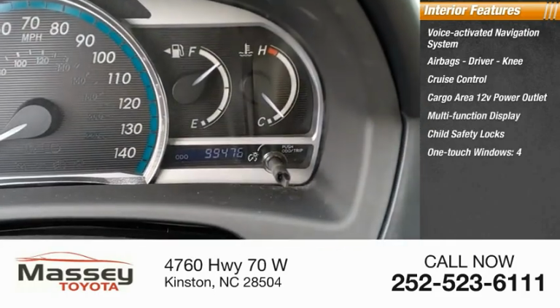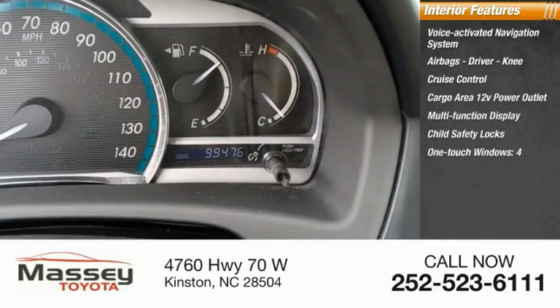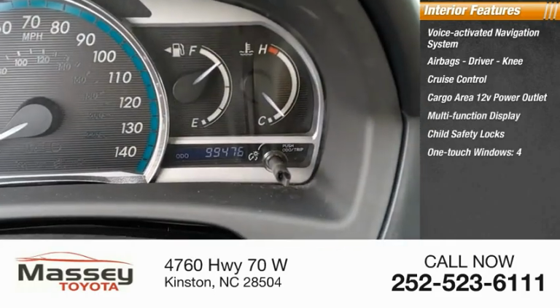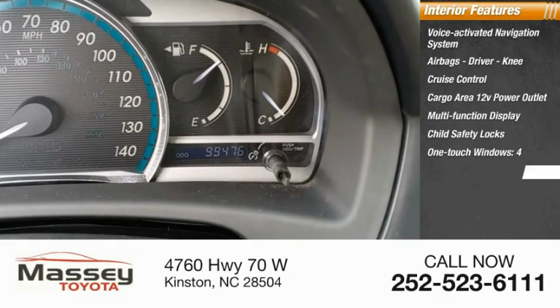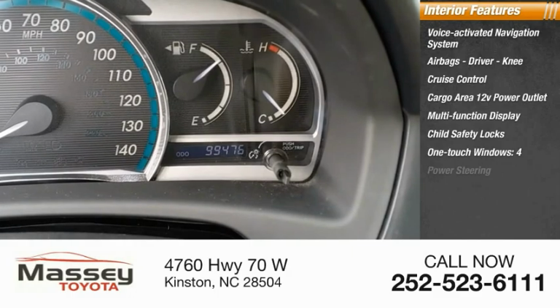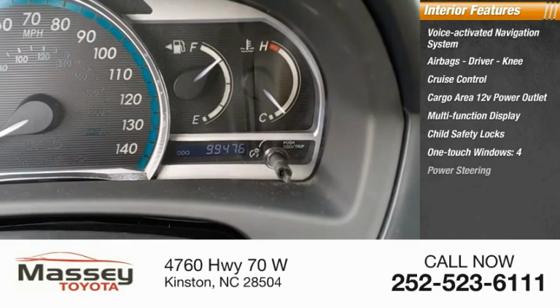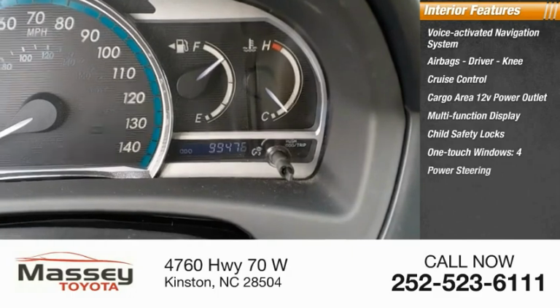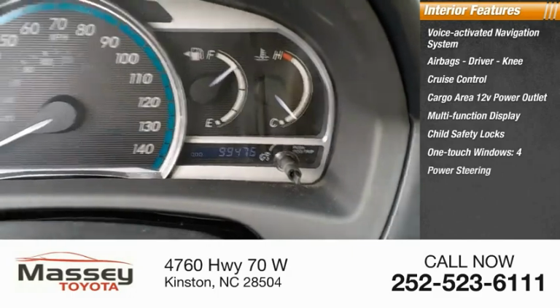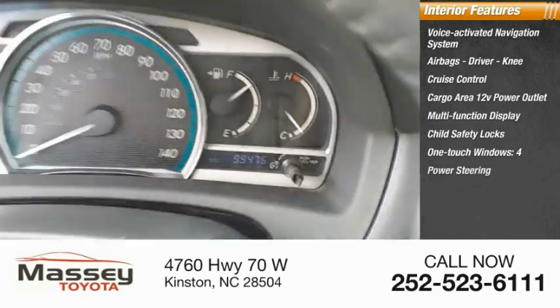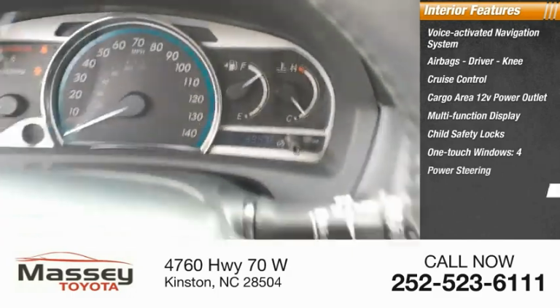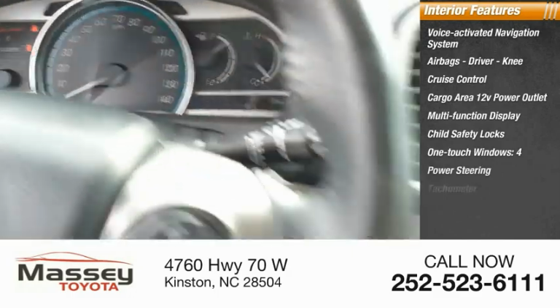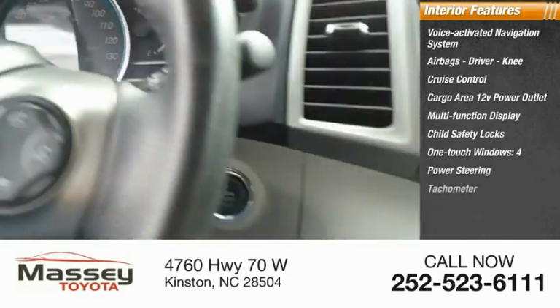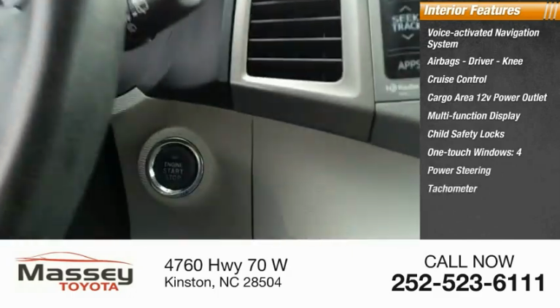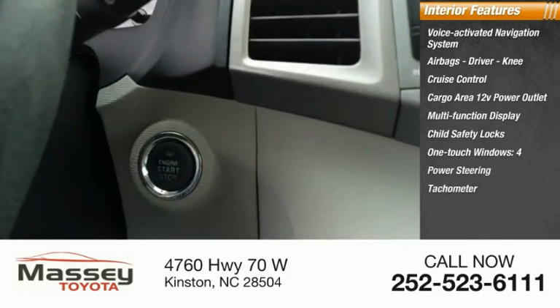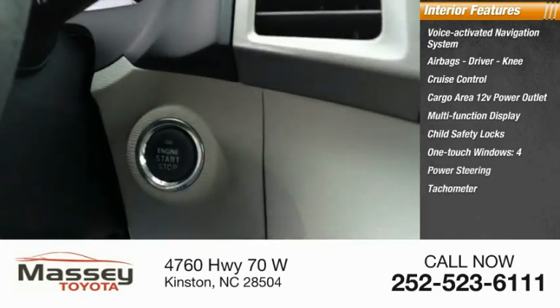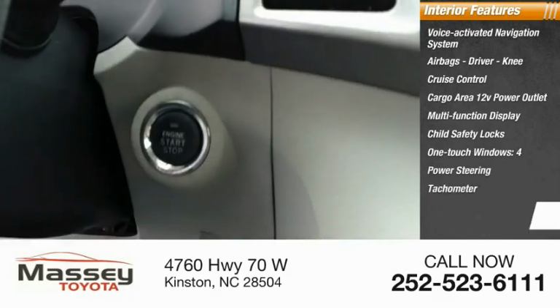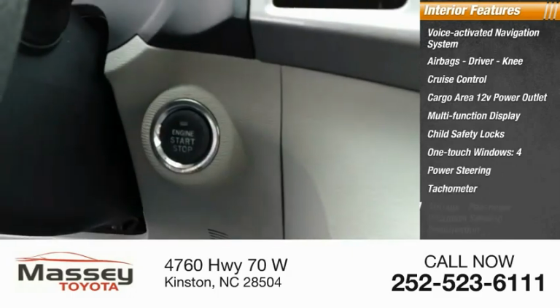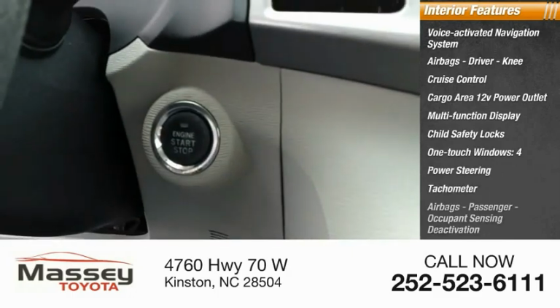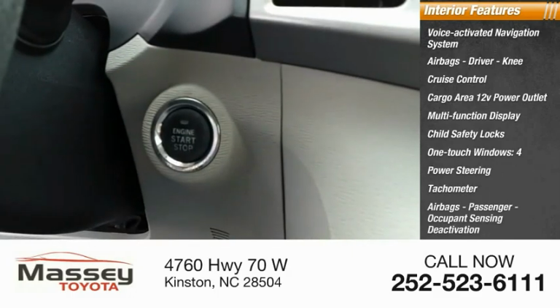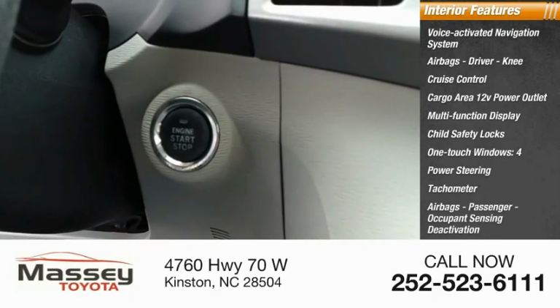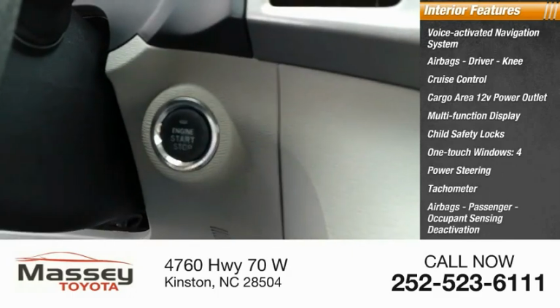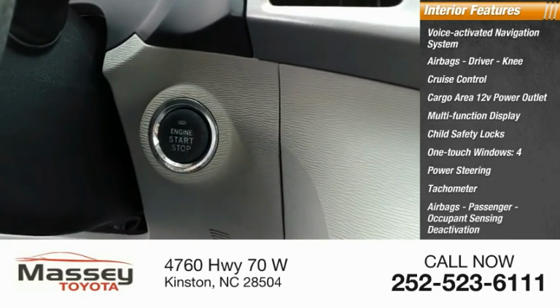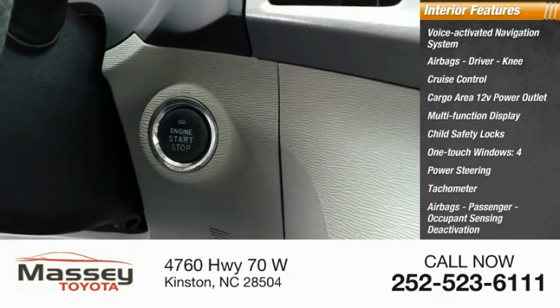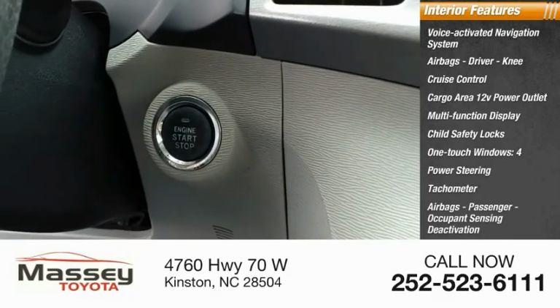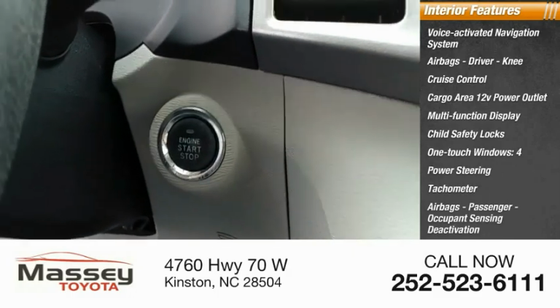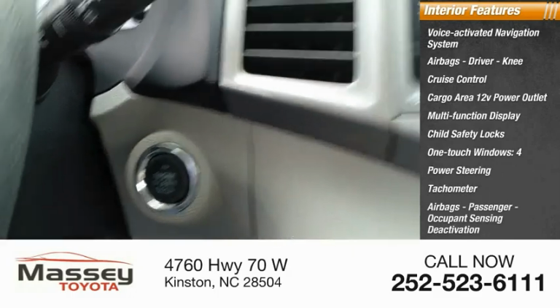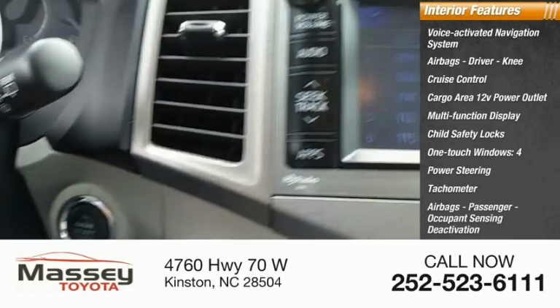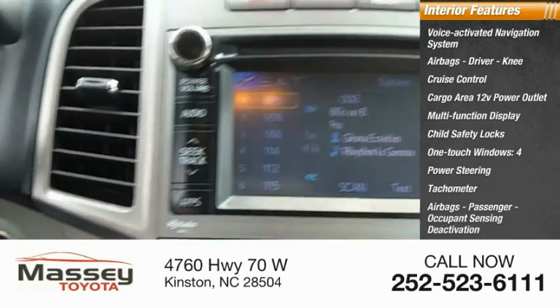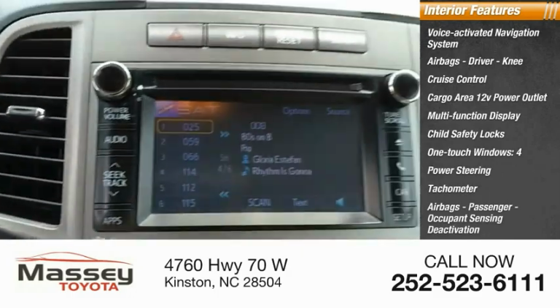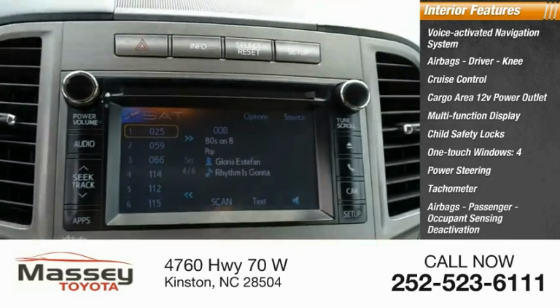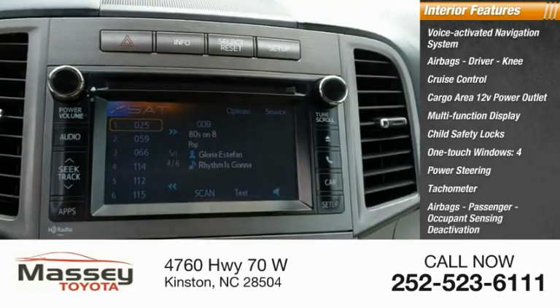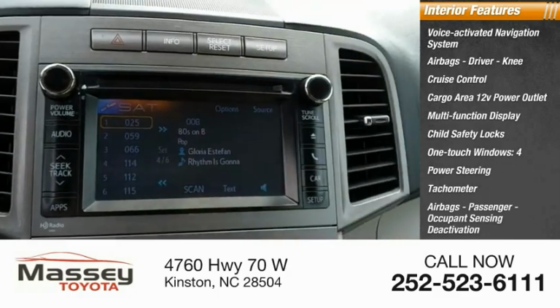Four one-touch windows, power steering, tachometer, passenger airbags, and occupant sensing deactivation.